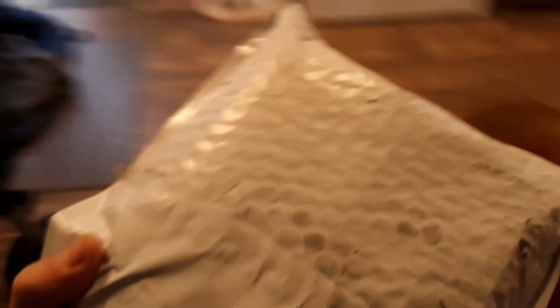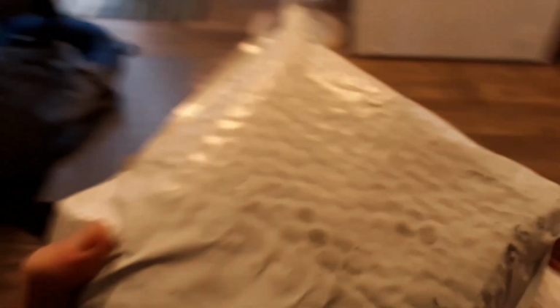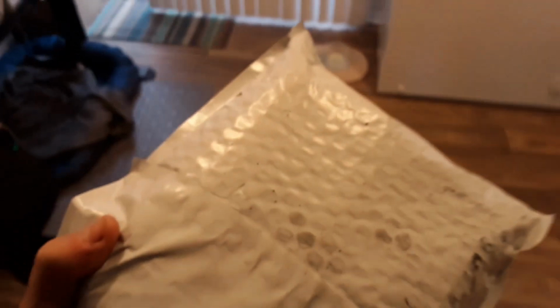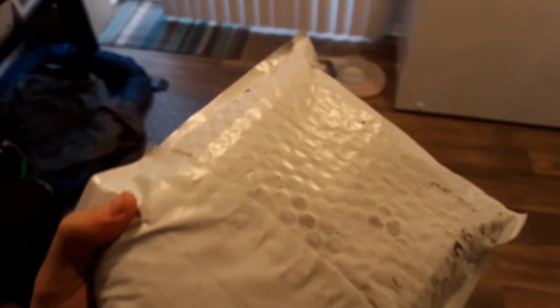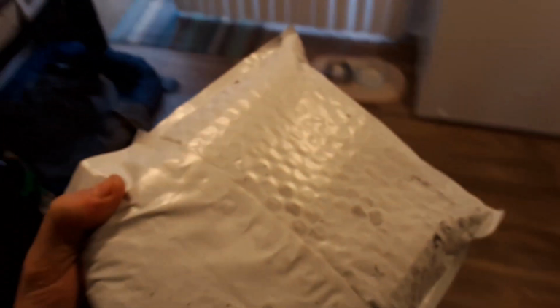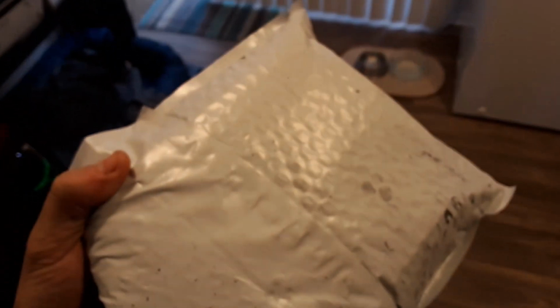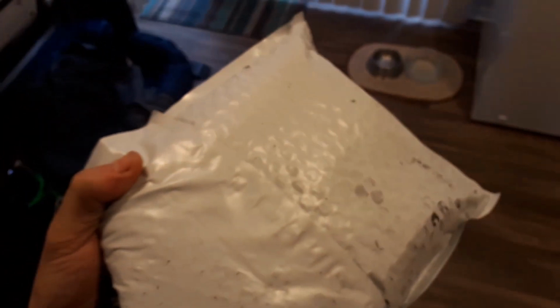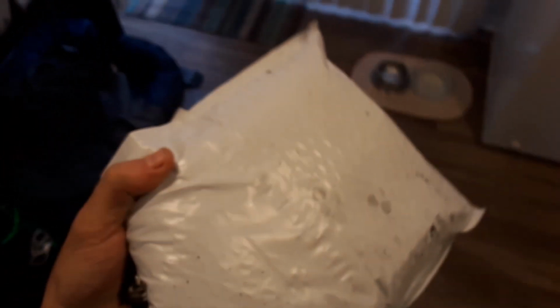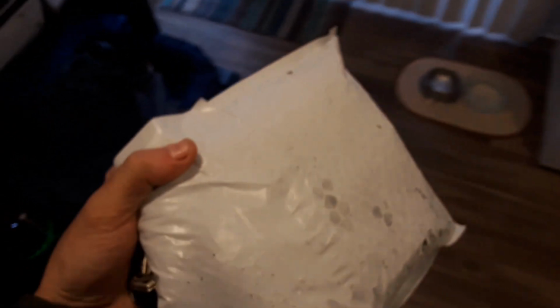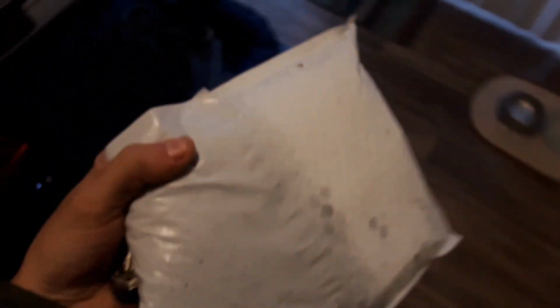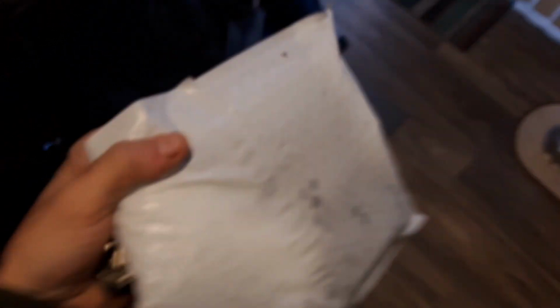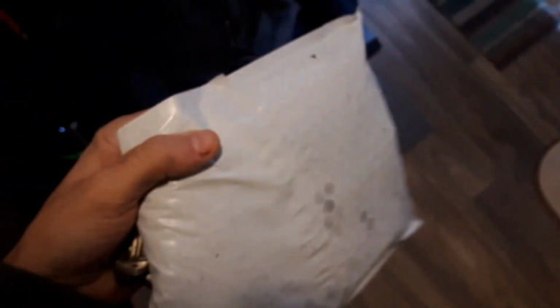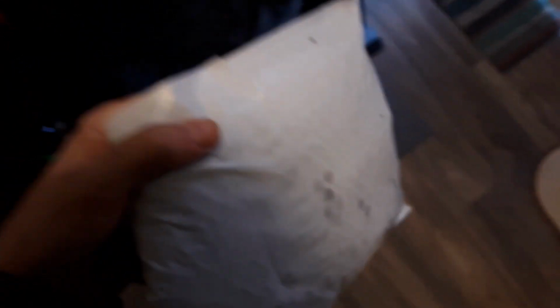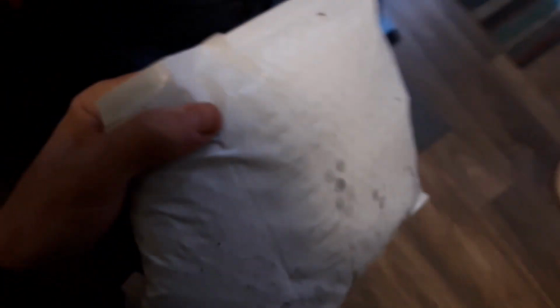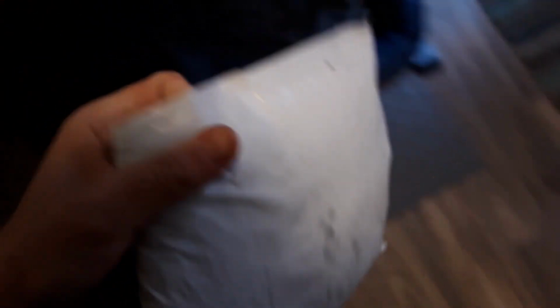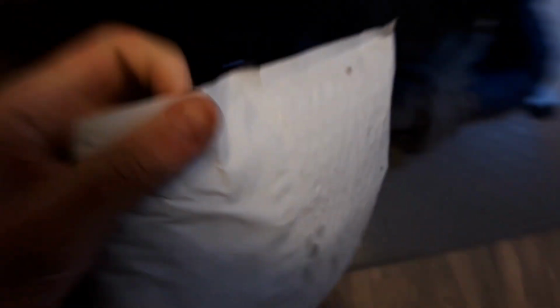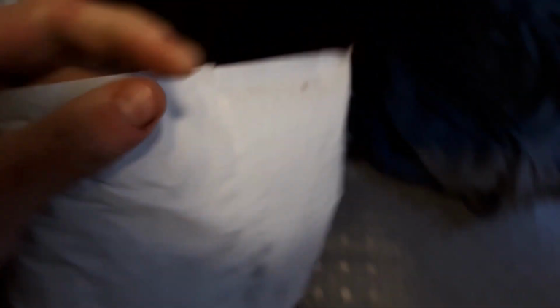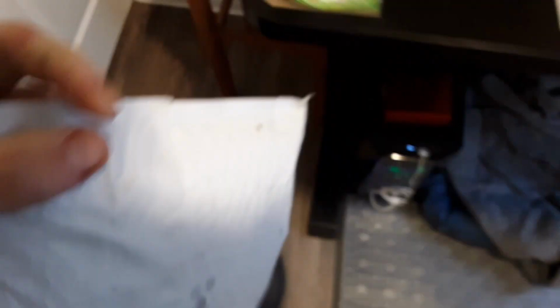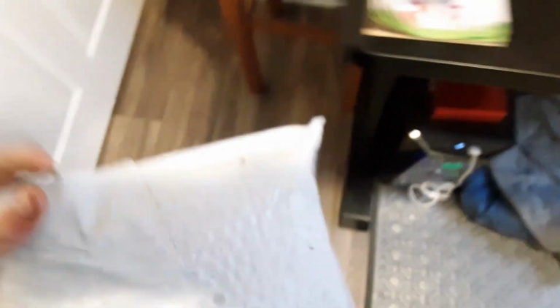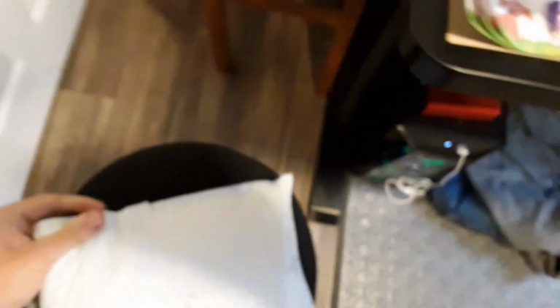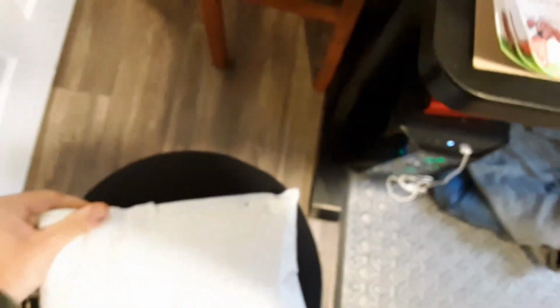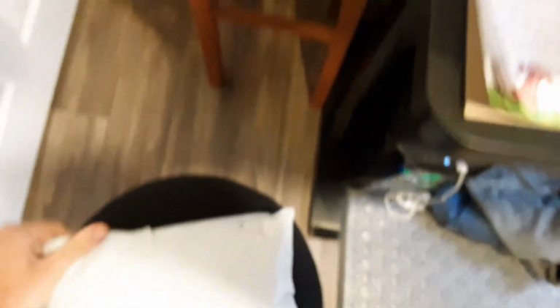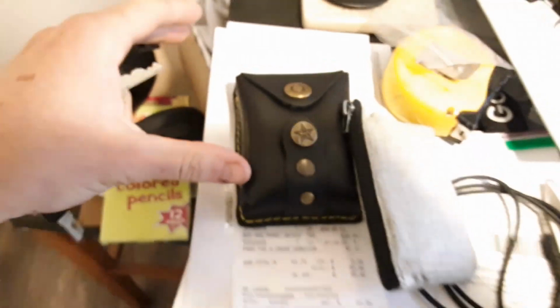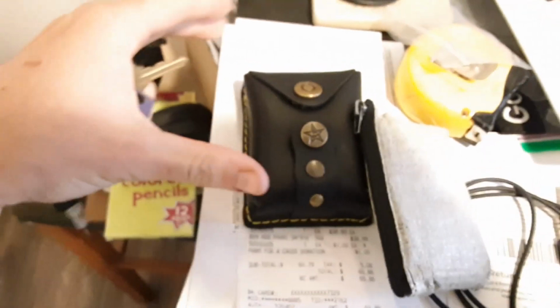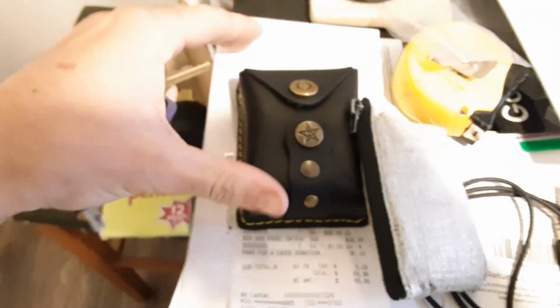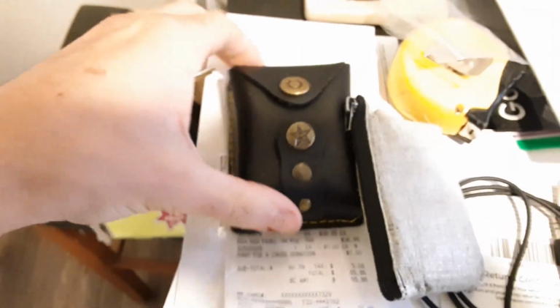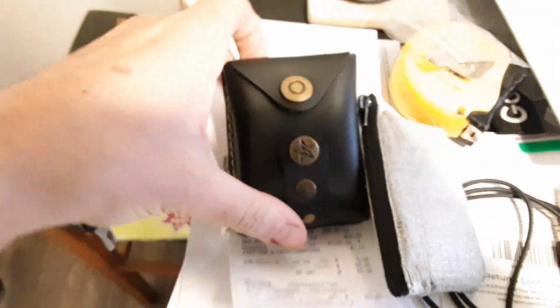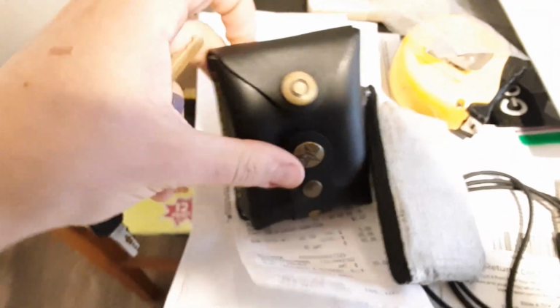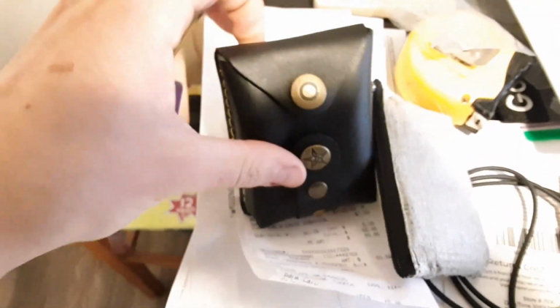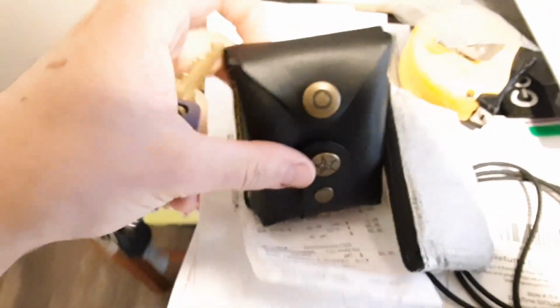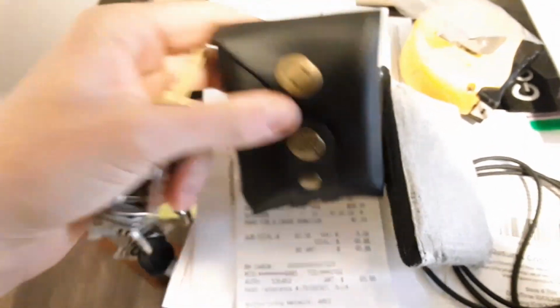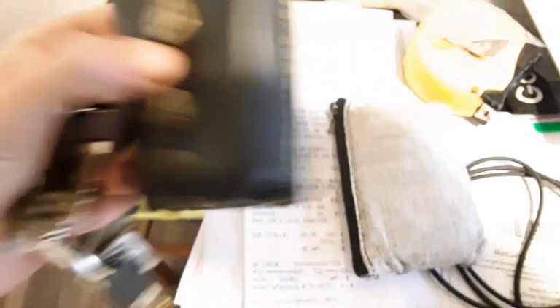The slingshot came a day early, which is great news because I'm going hiking. I'm going to grab my new ammo pouch.